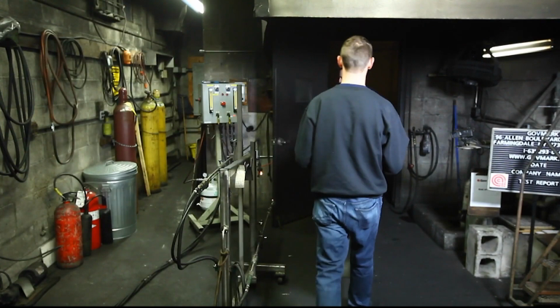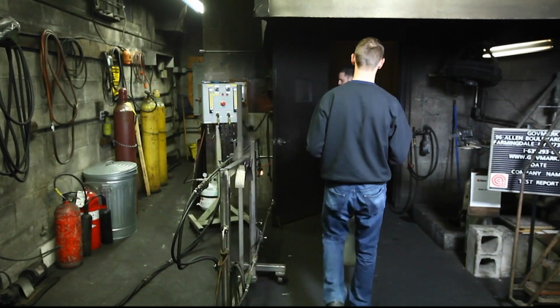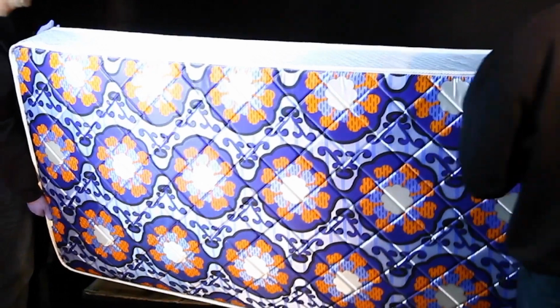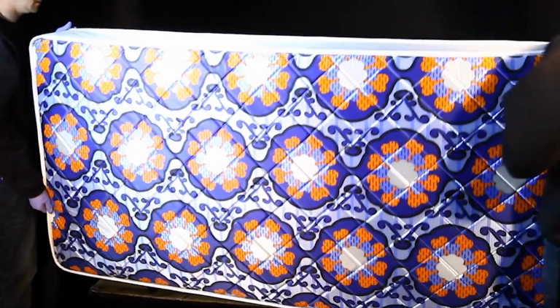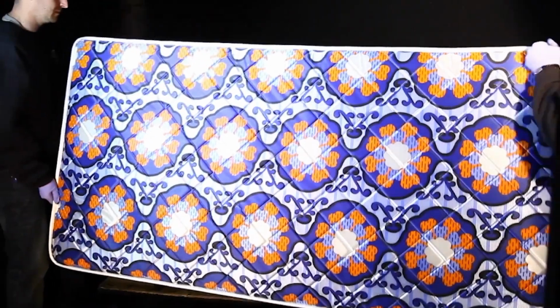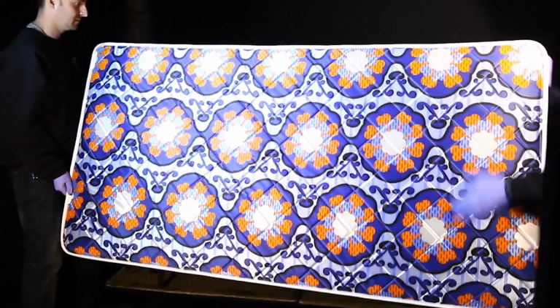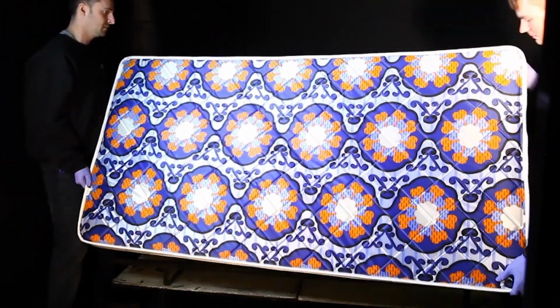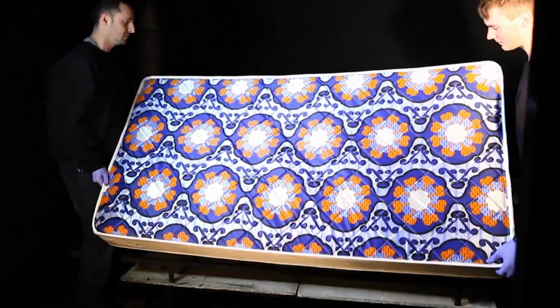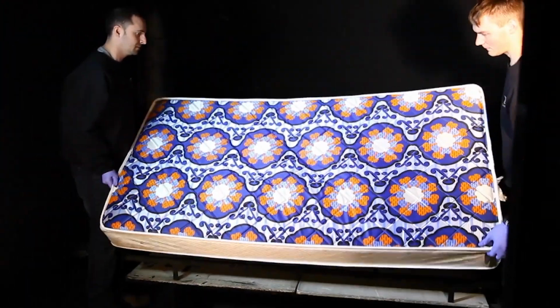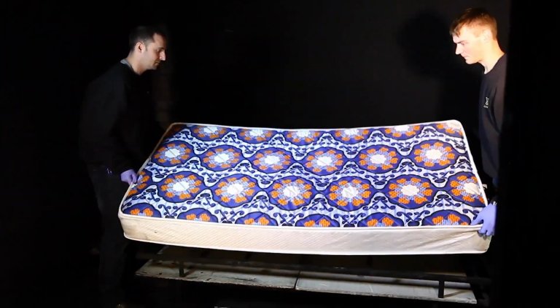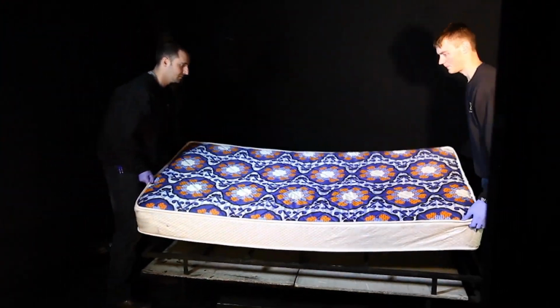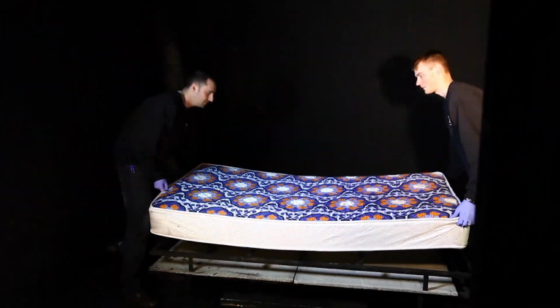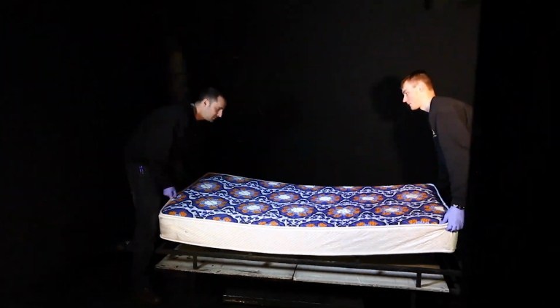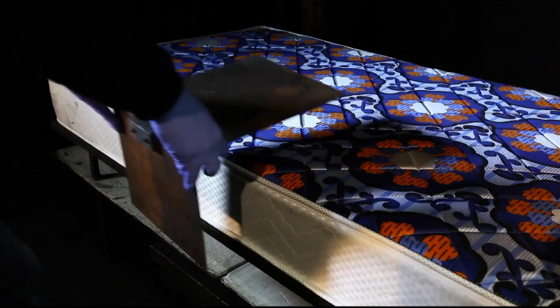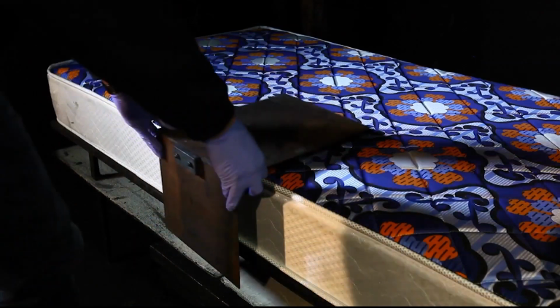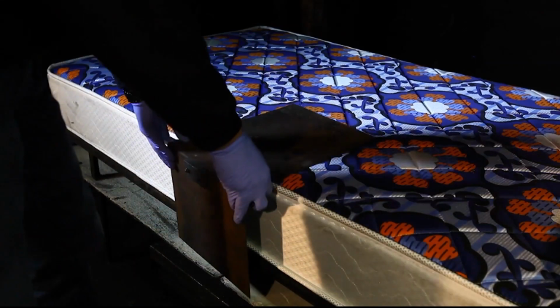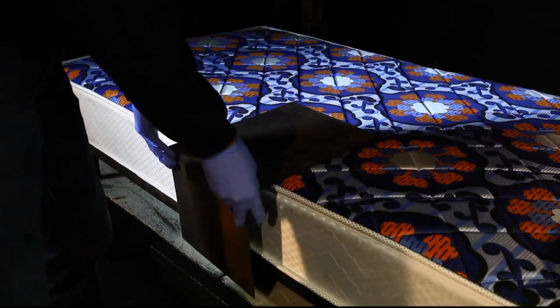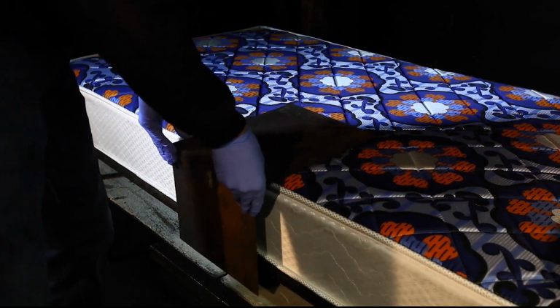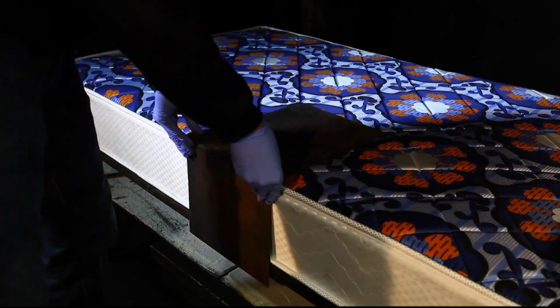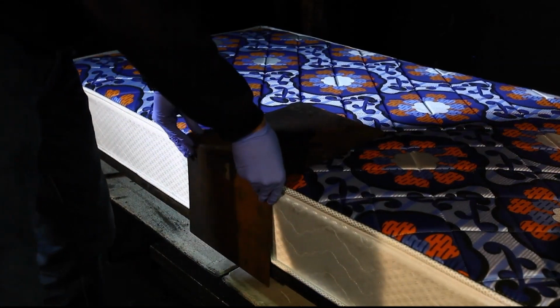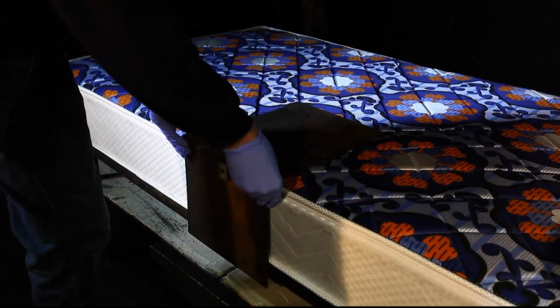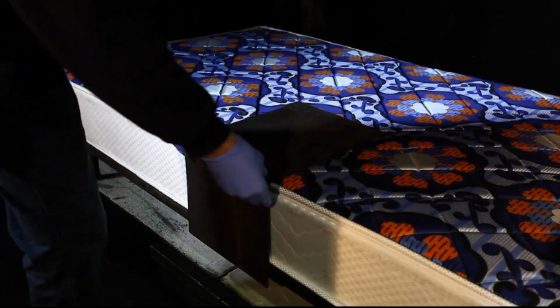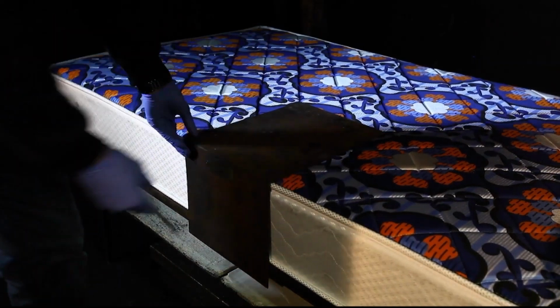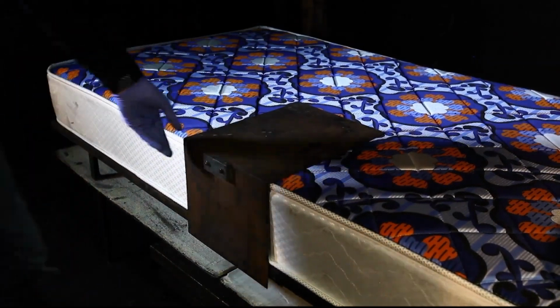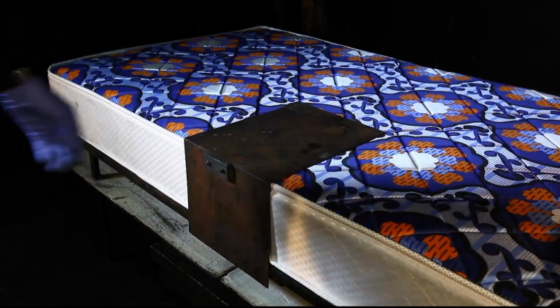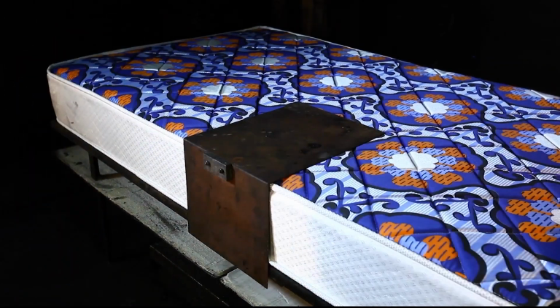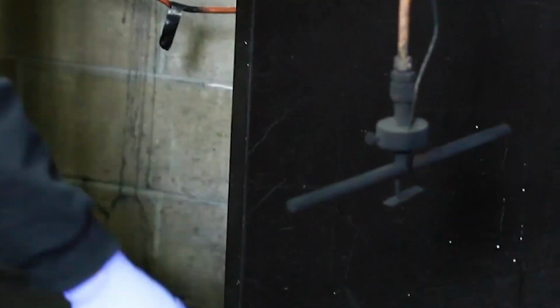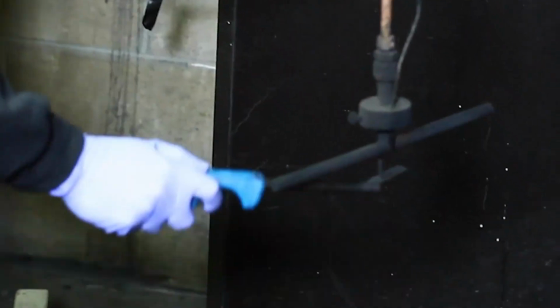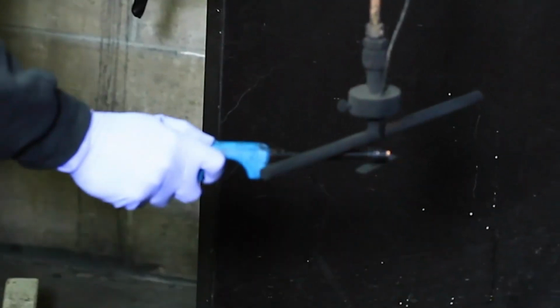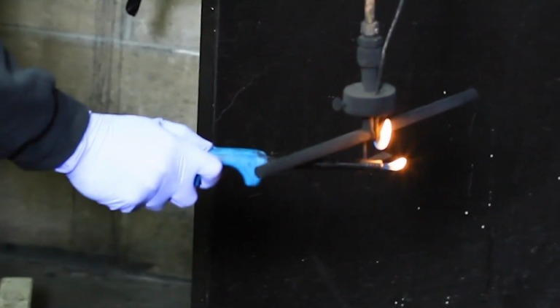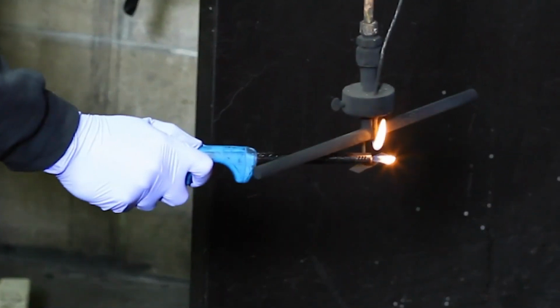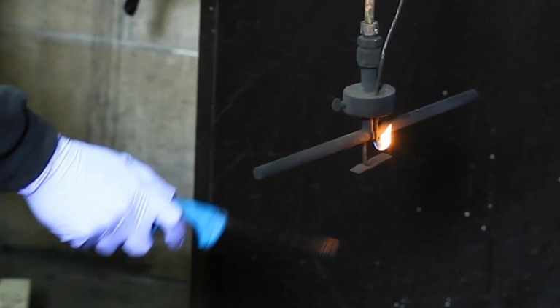The mattress is placed on a frame in the burn room. The burners are put into test position using a template and the pilot lights are lit.